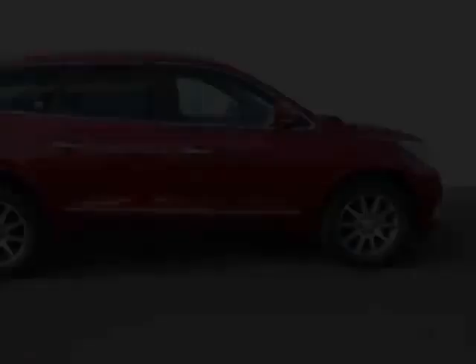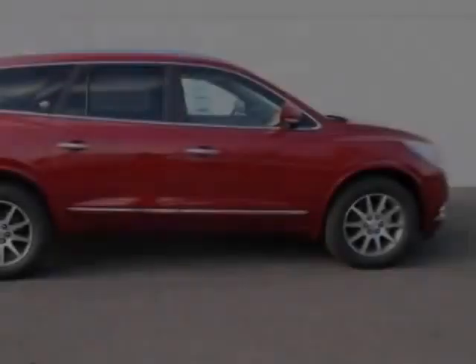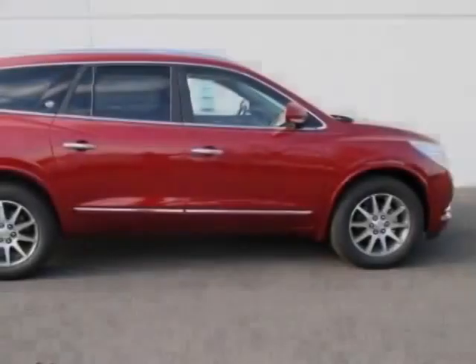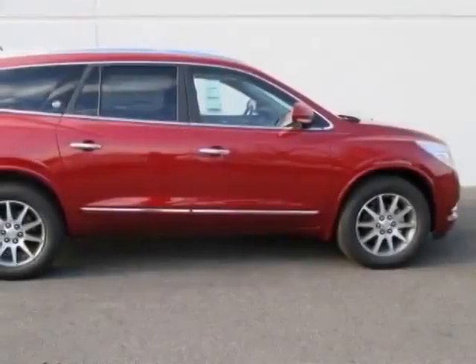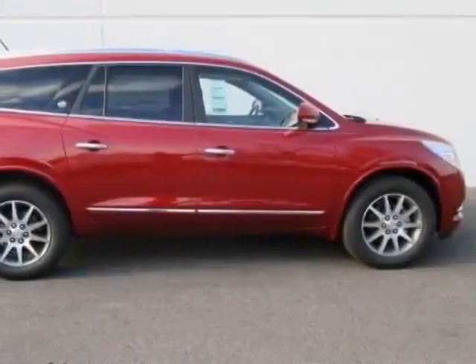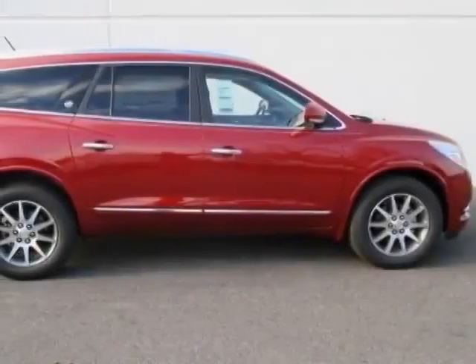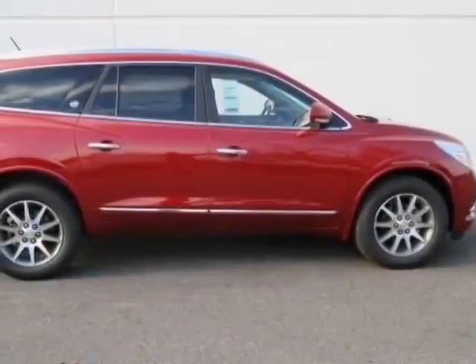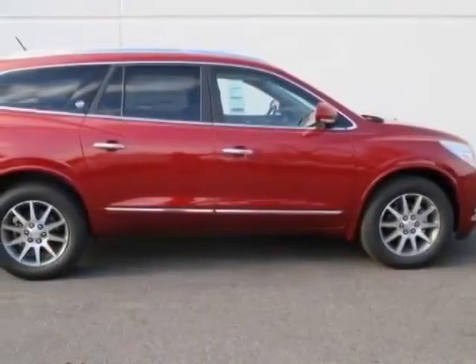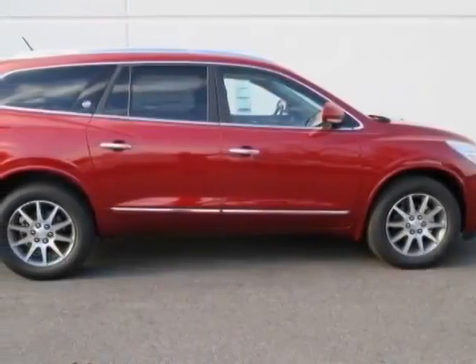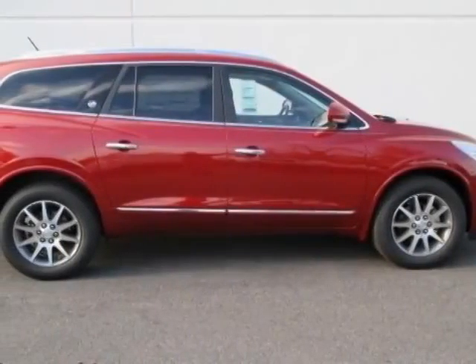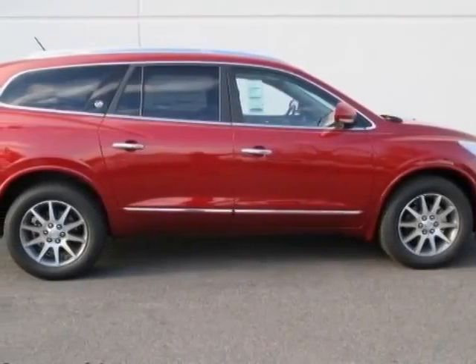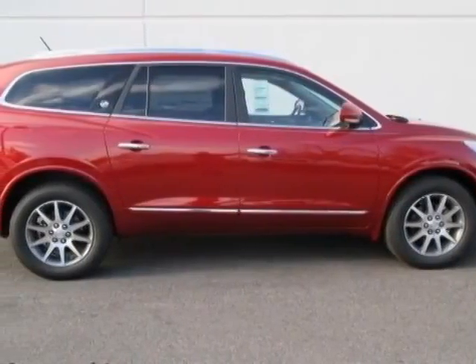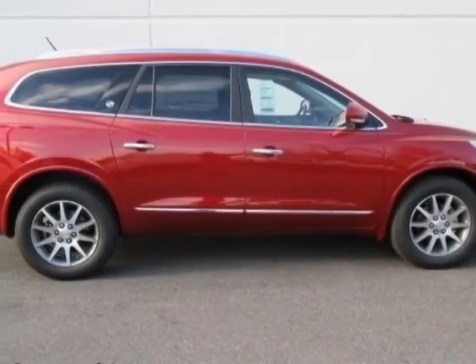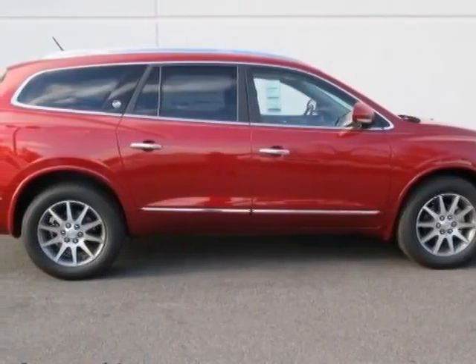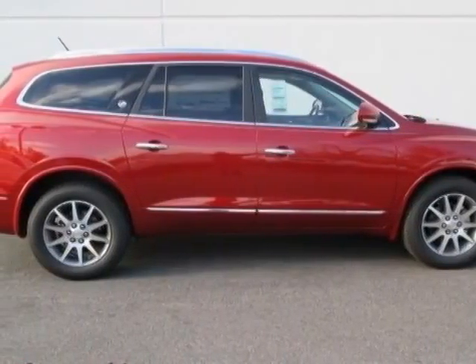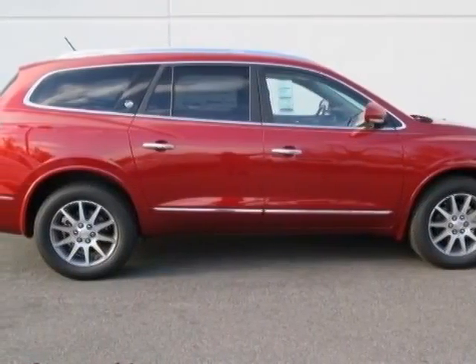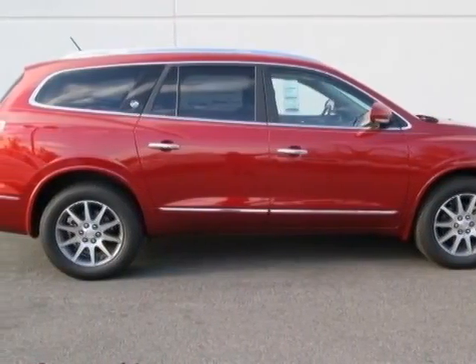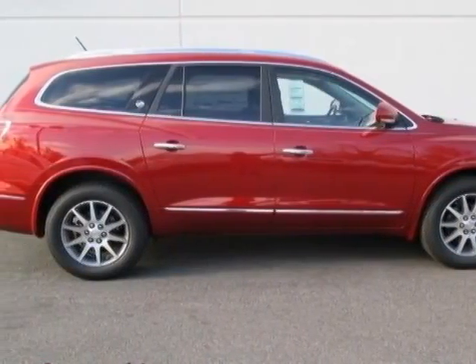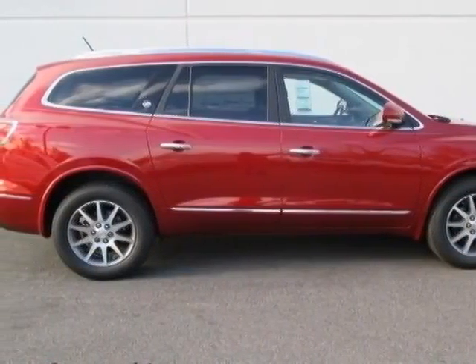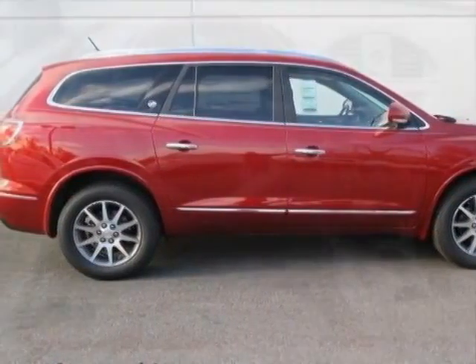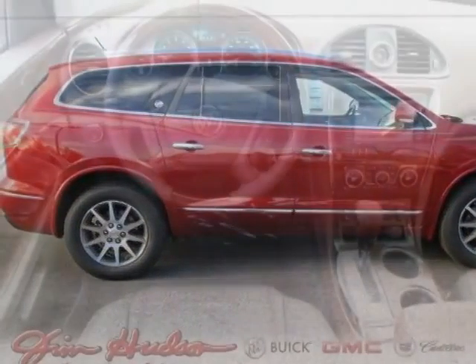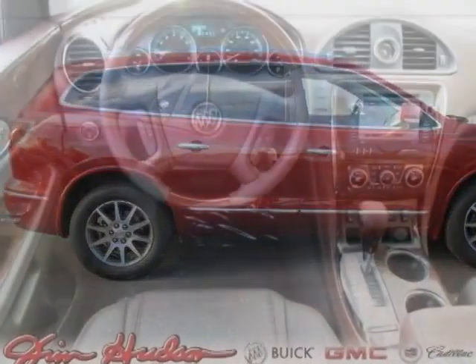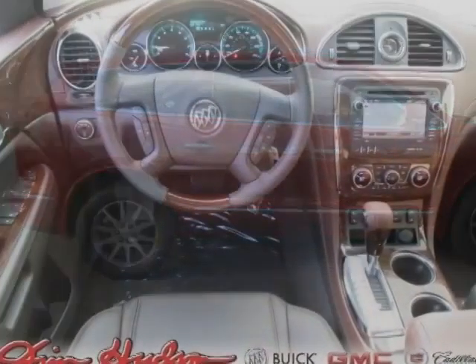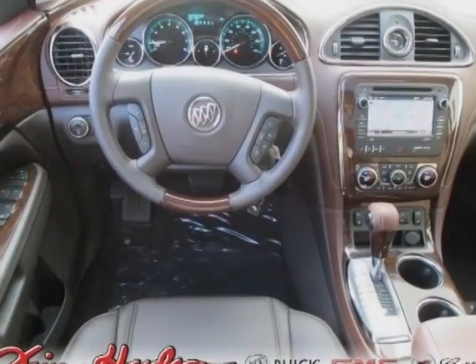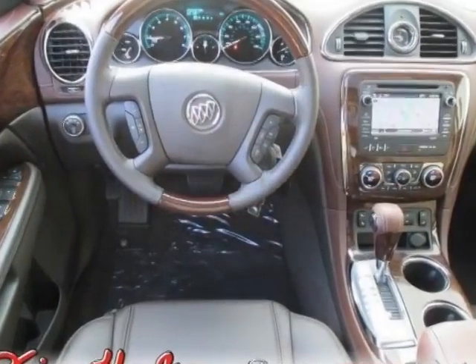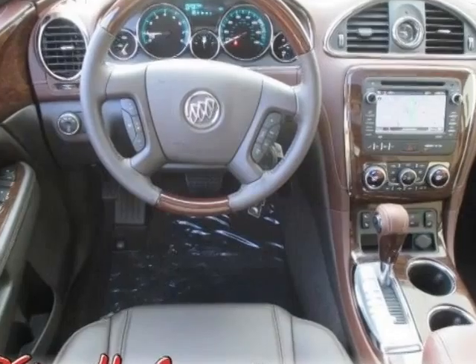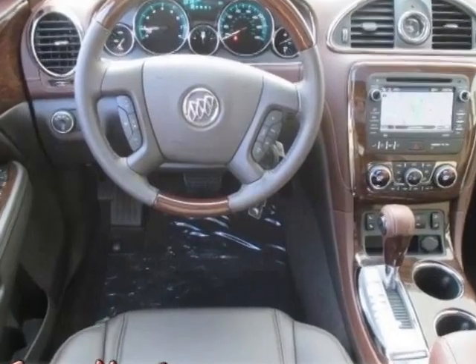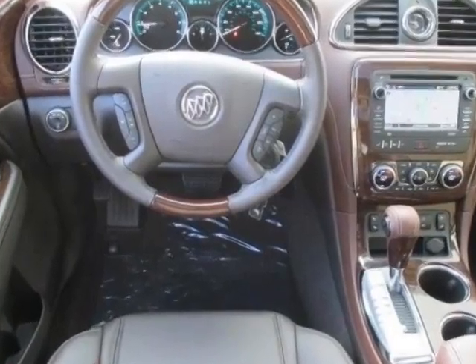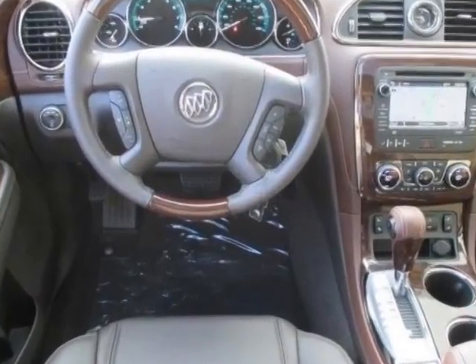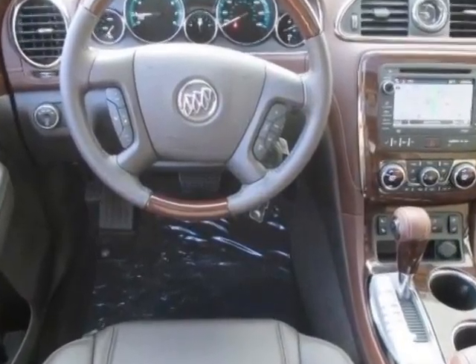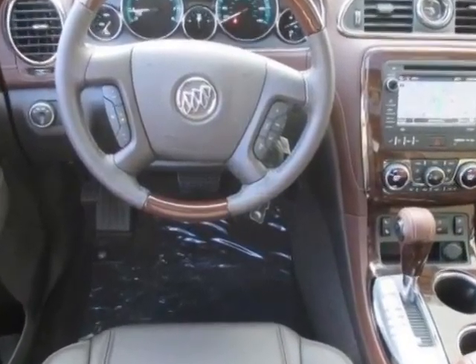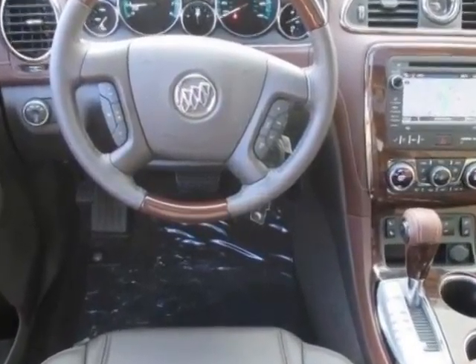Look at this new 2014 Buick Enclave. For your protection, this vehicle has a full factory warranty.